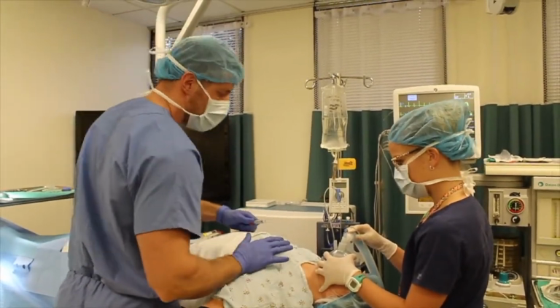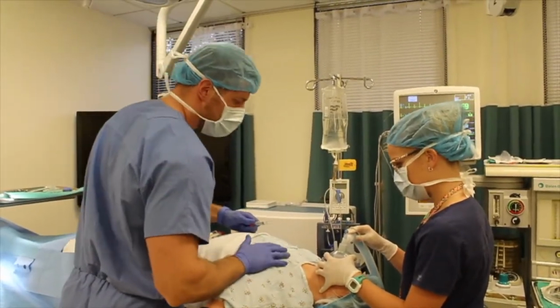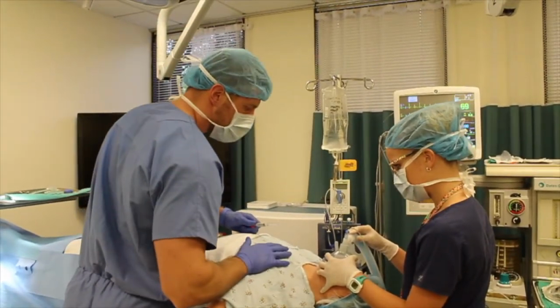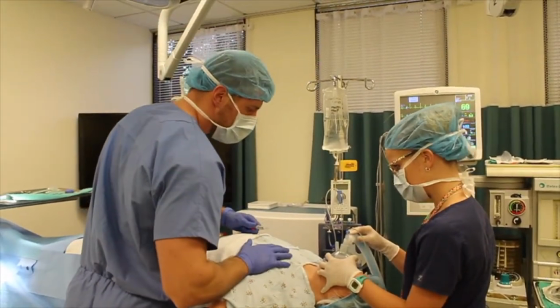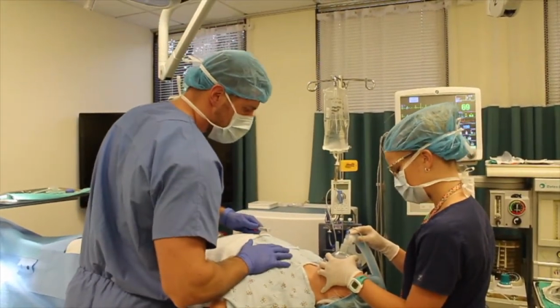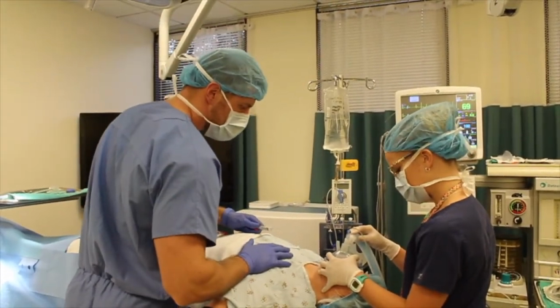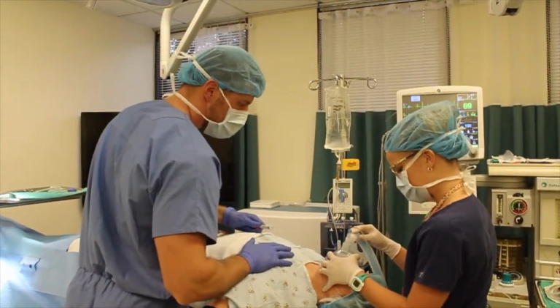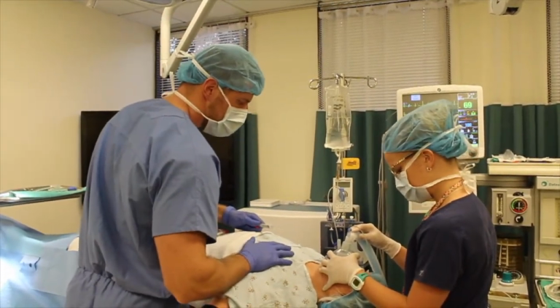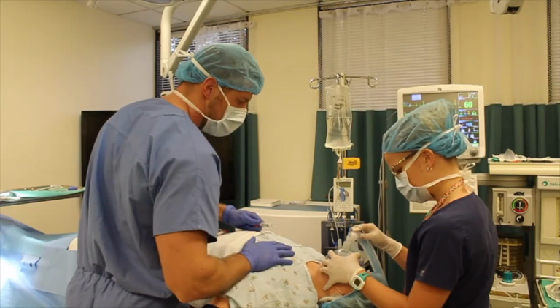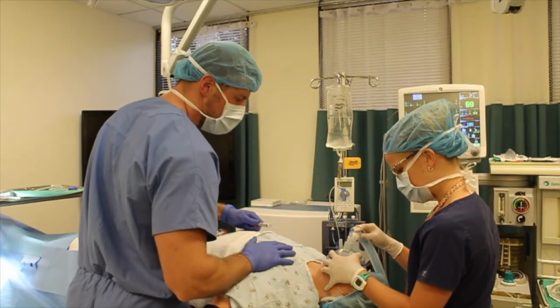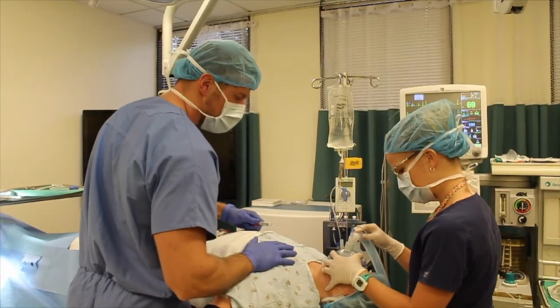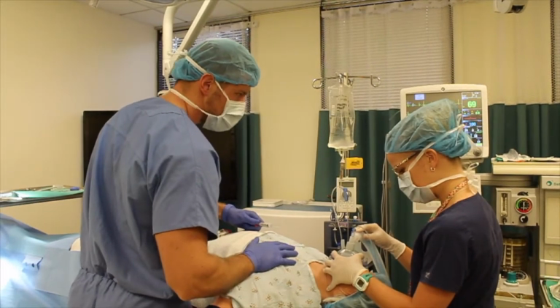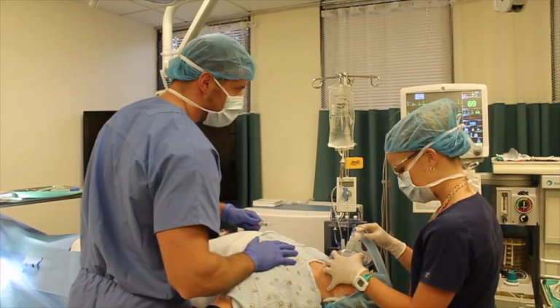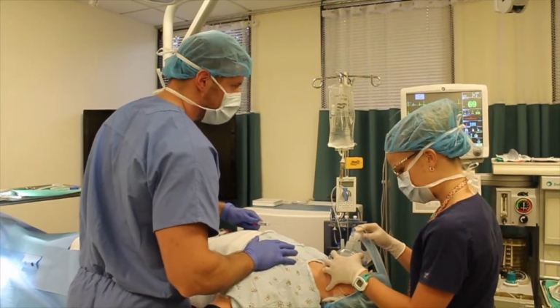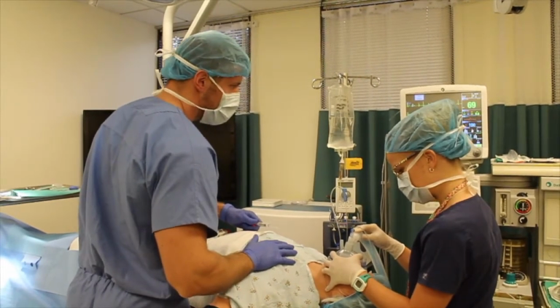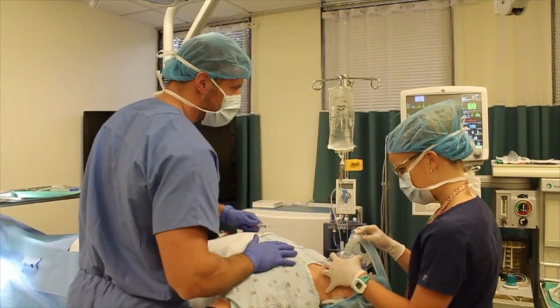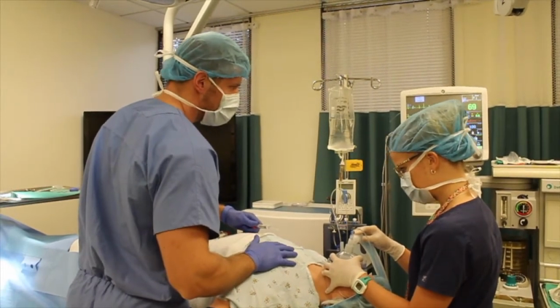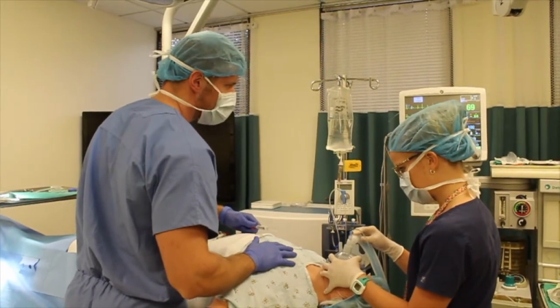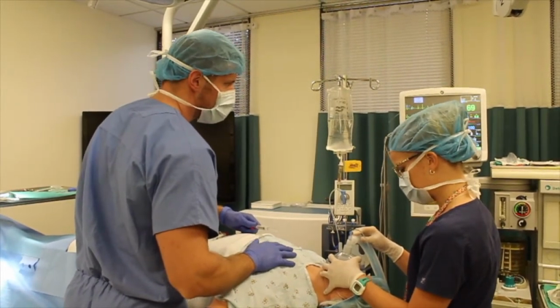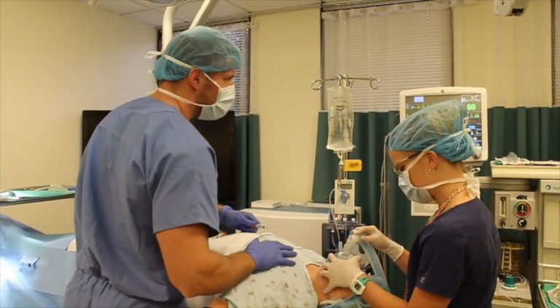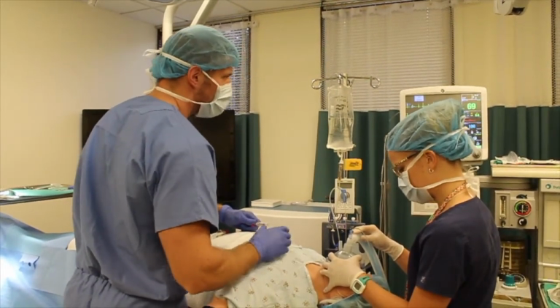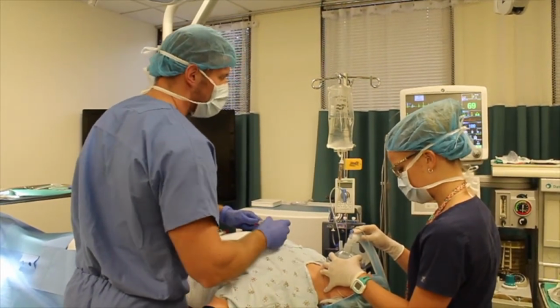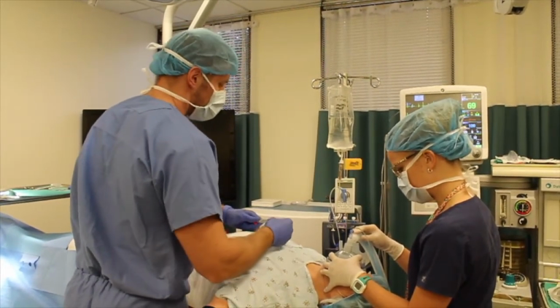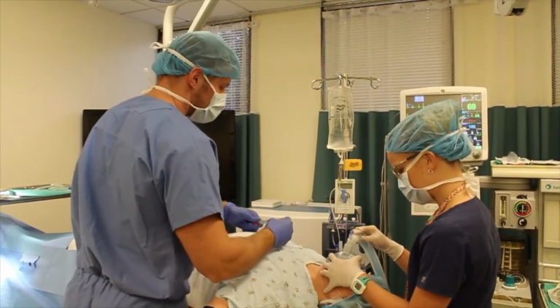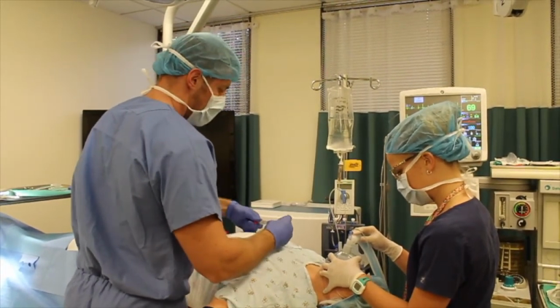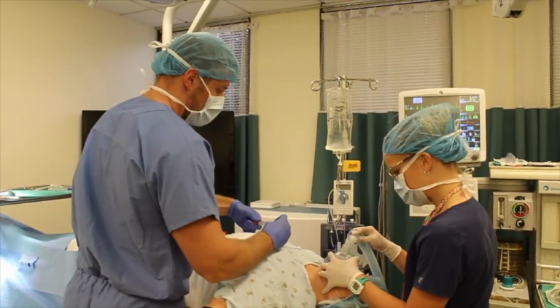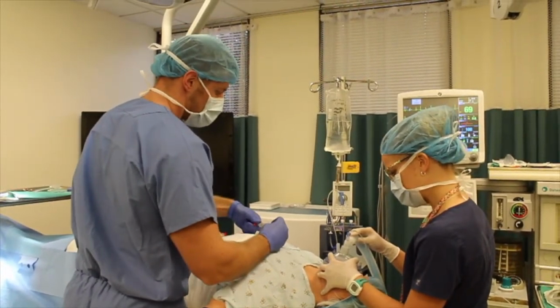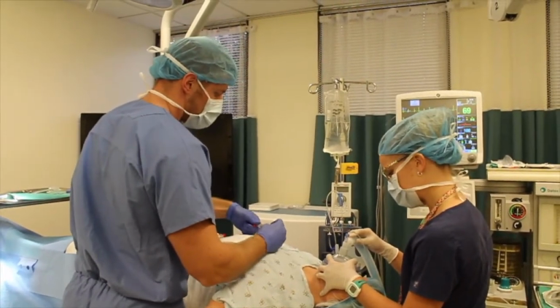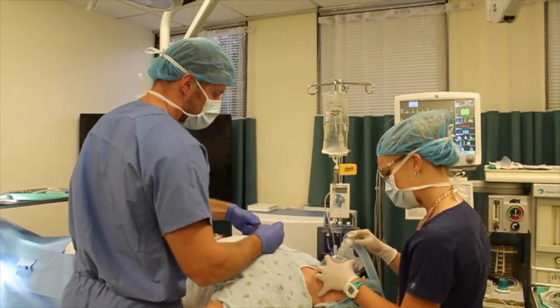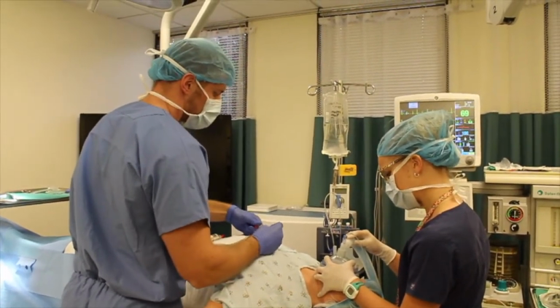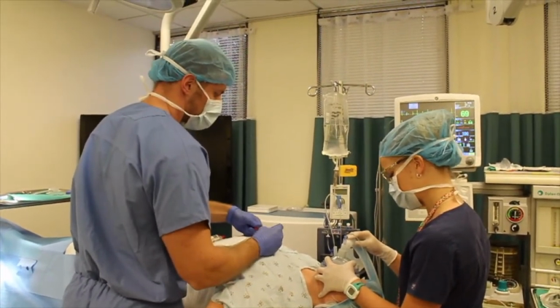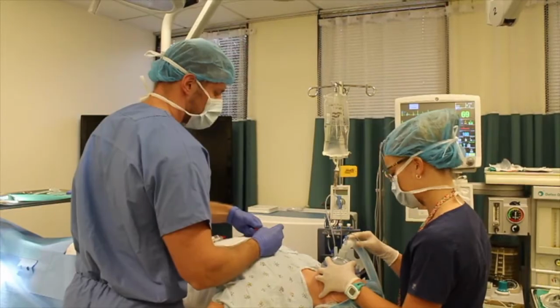Alright, Mr. White, we're going to go ahead and start putting some medication through this IV. You might just get a bit sleepy. Go ahead and focus on those nice deep breaths for me.